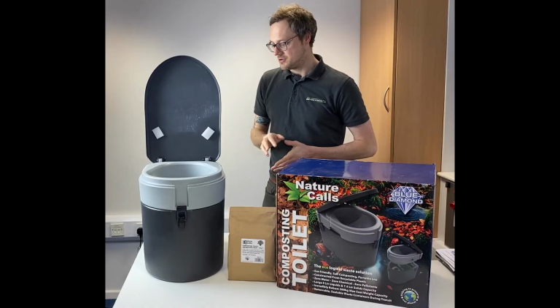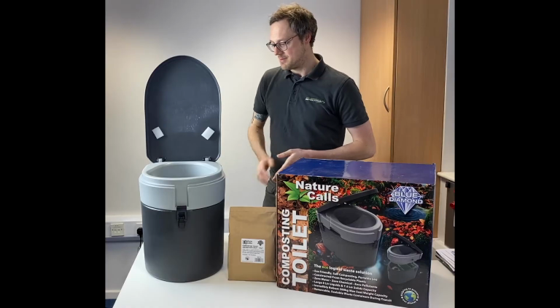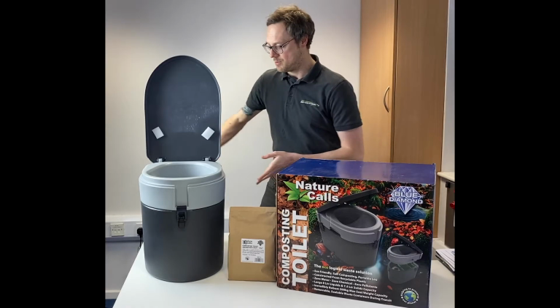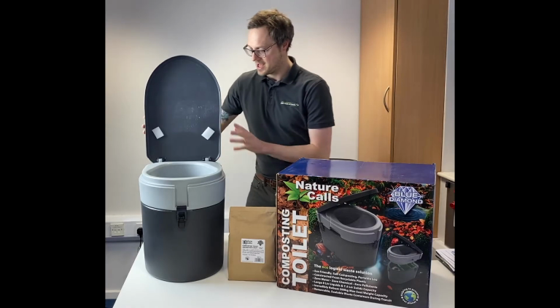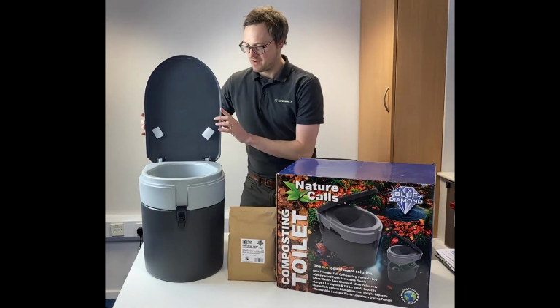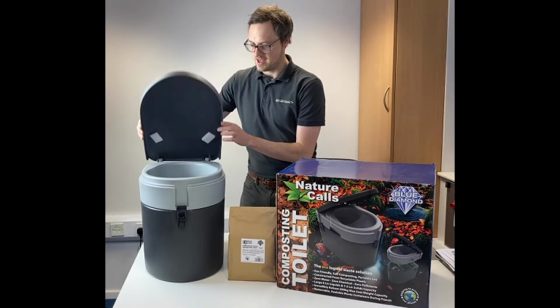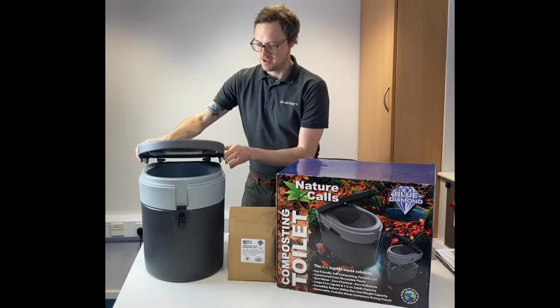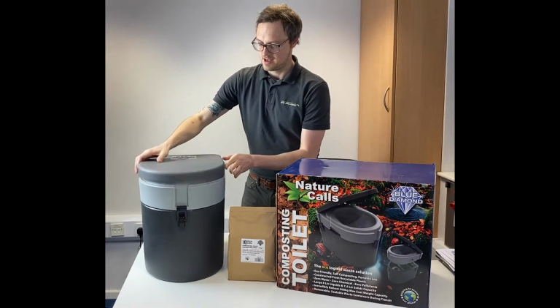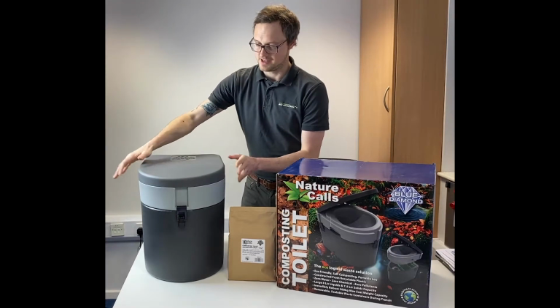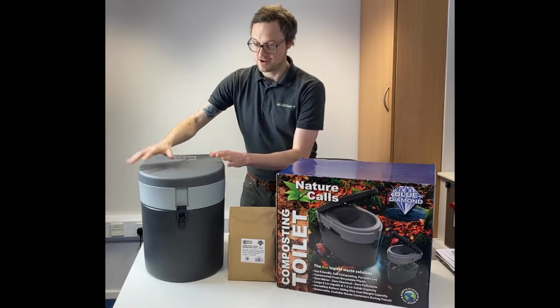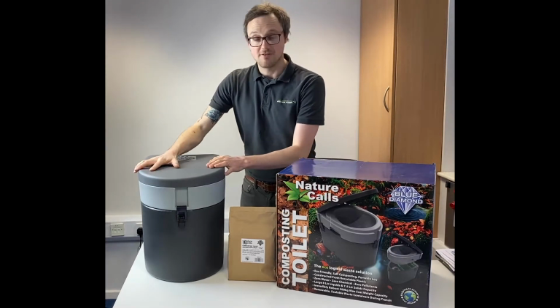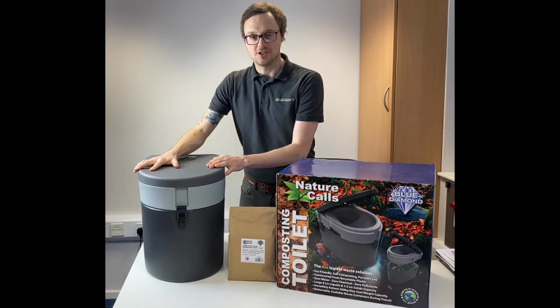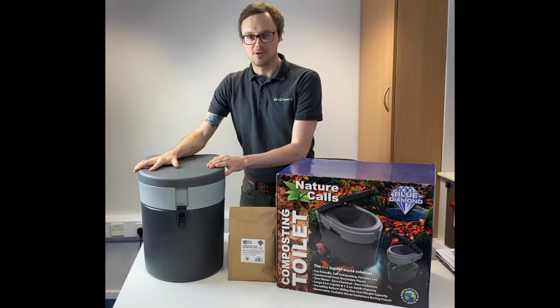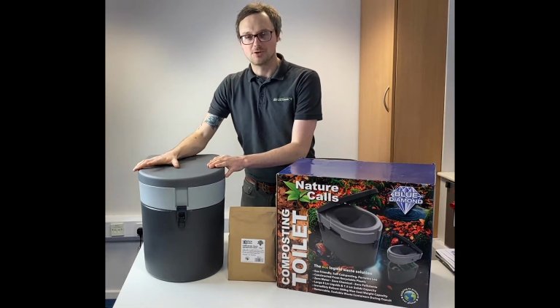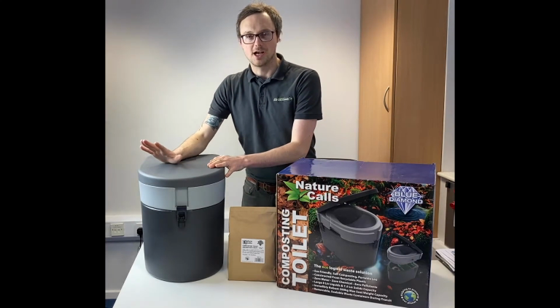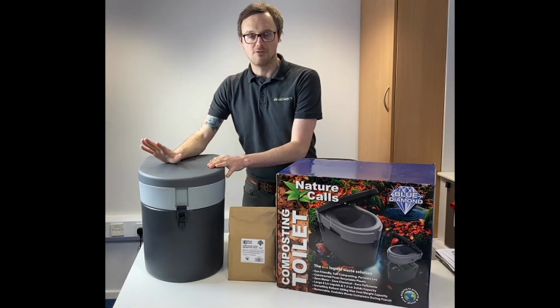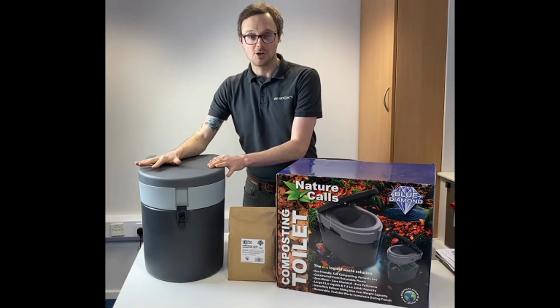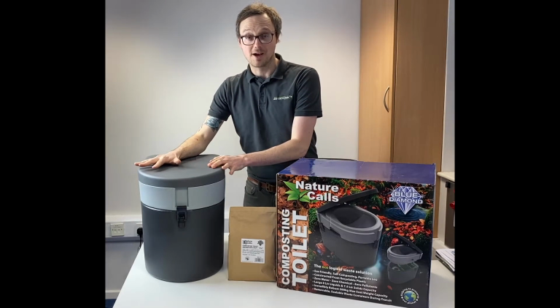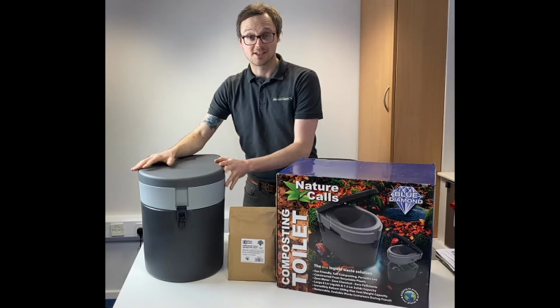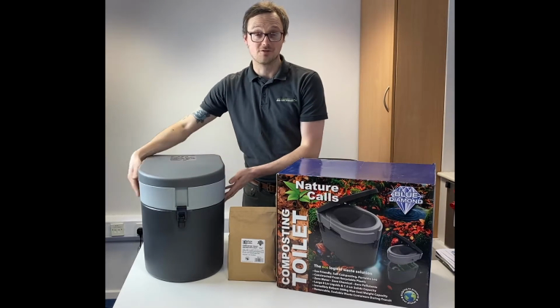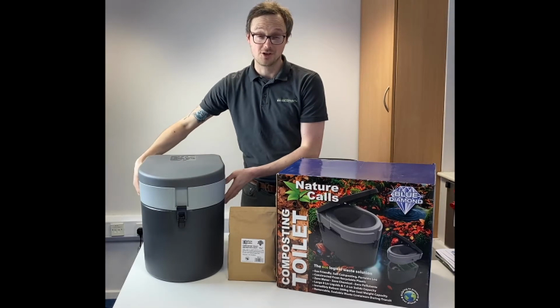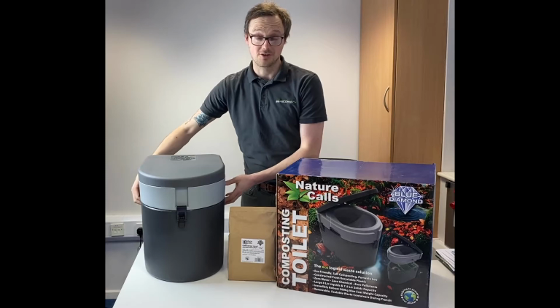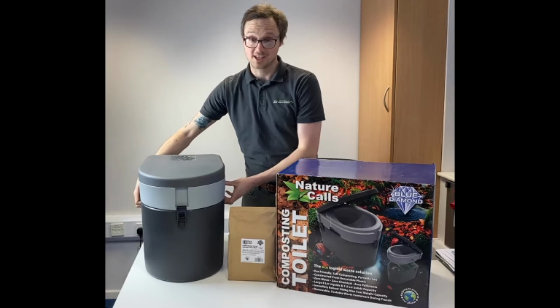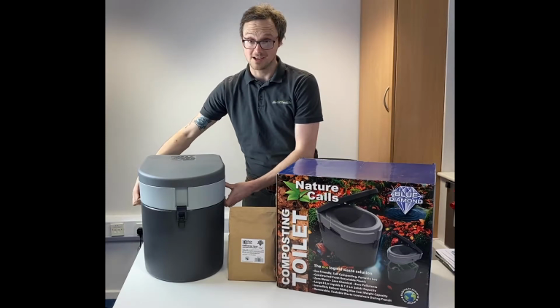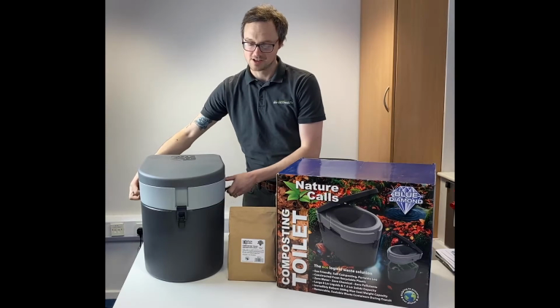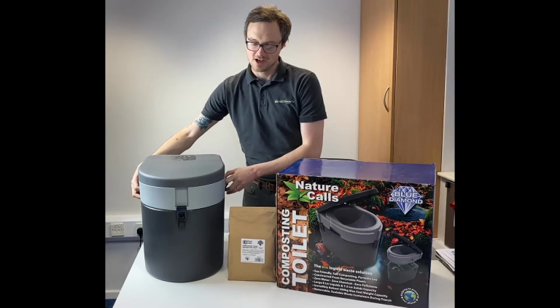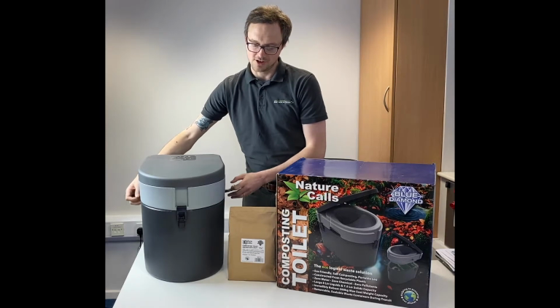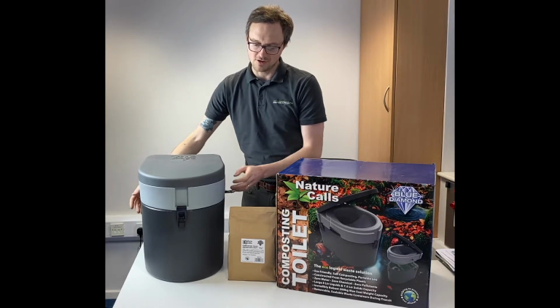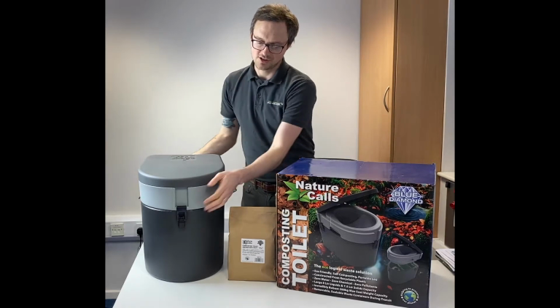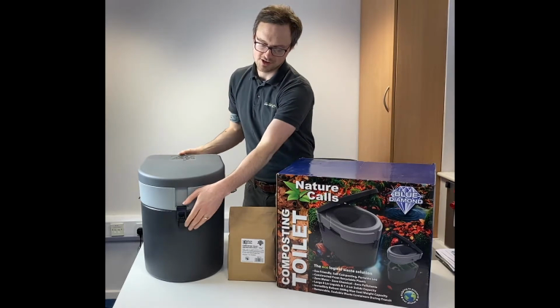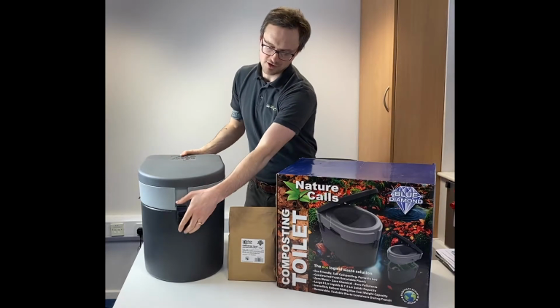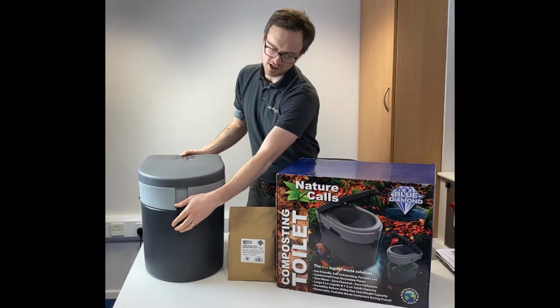What we have here is a very heavy-duty build with a load capacity of 200 kilos, so seriously heavy-duty.